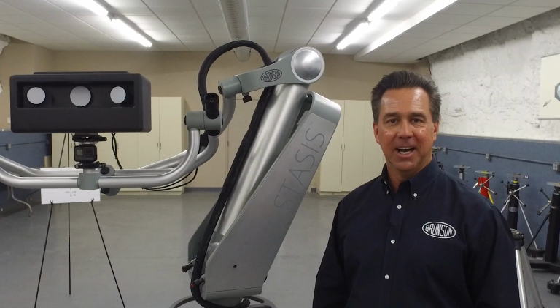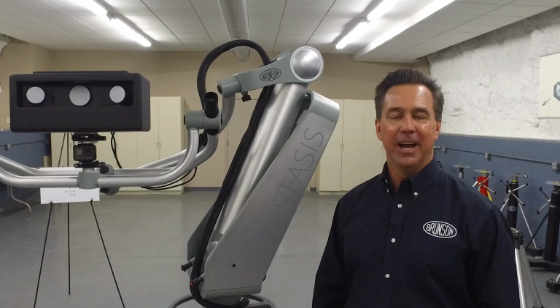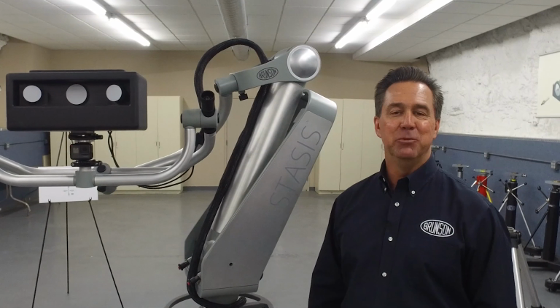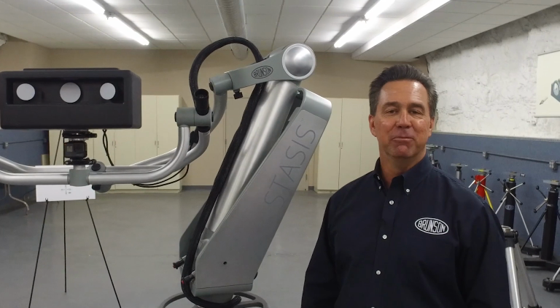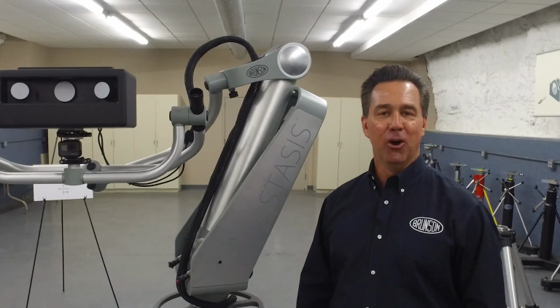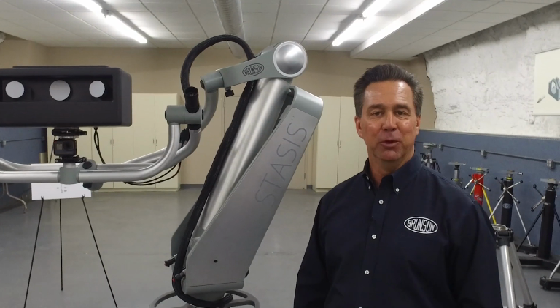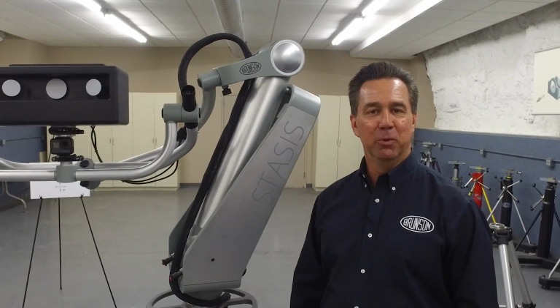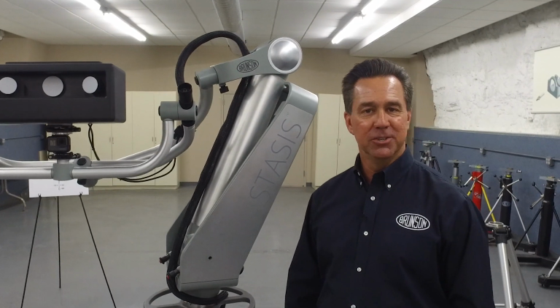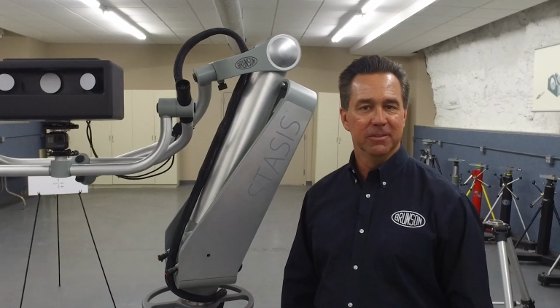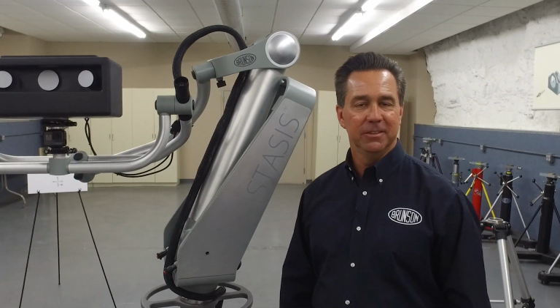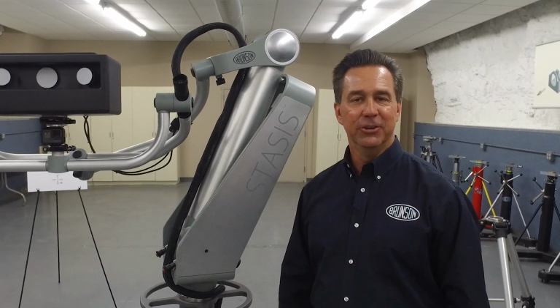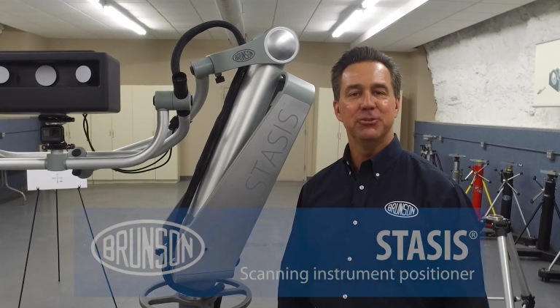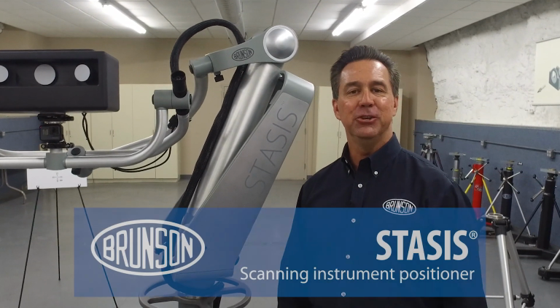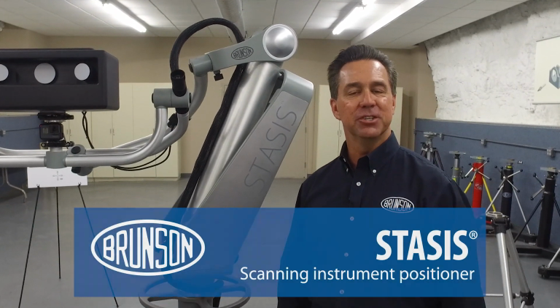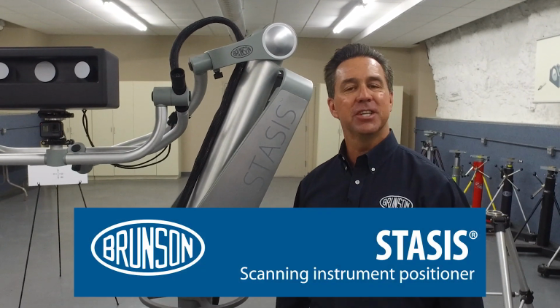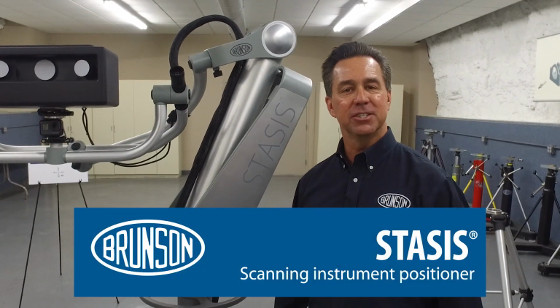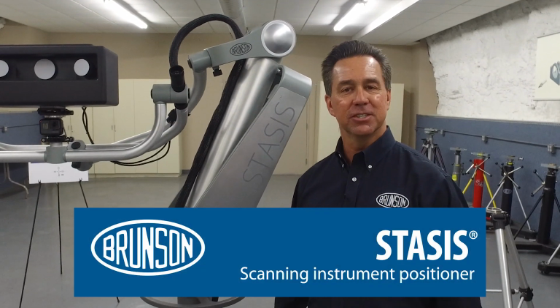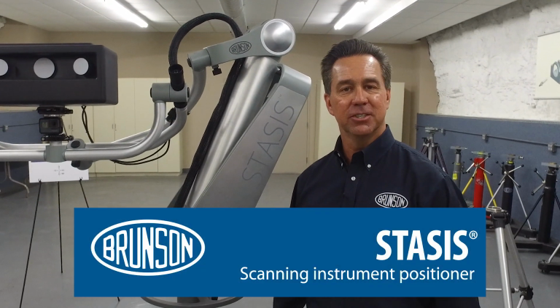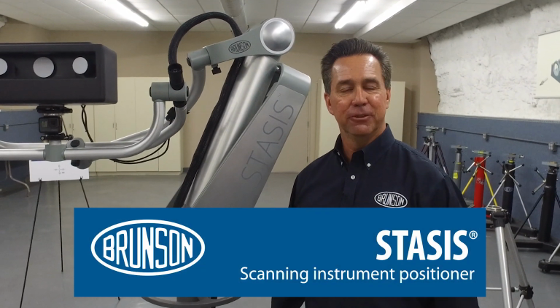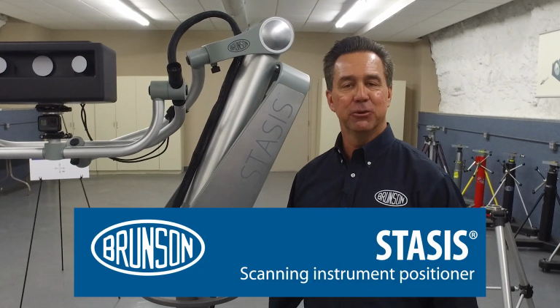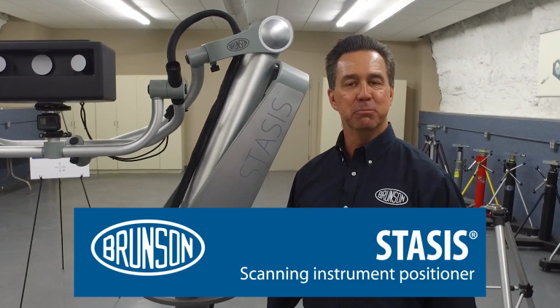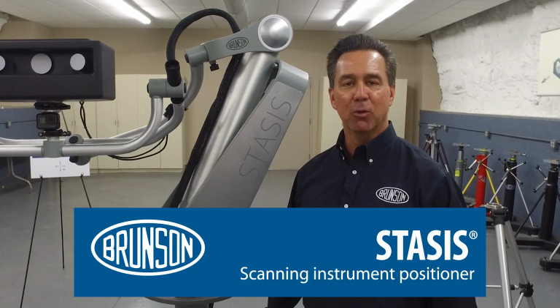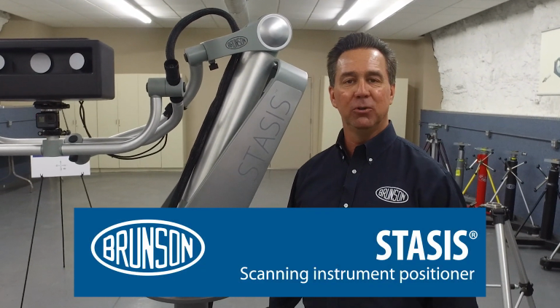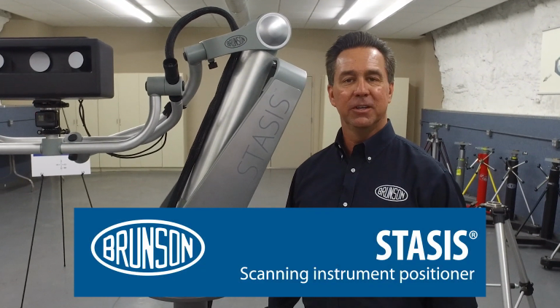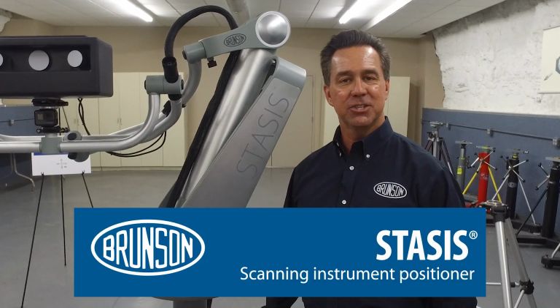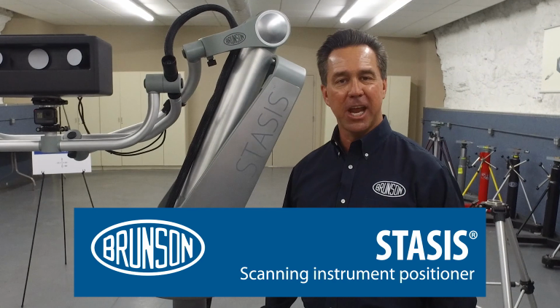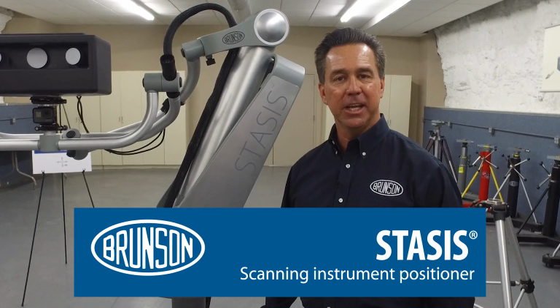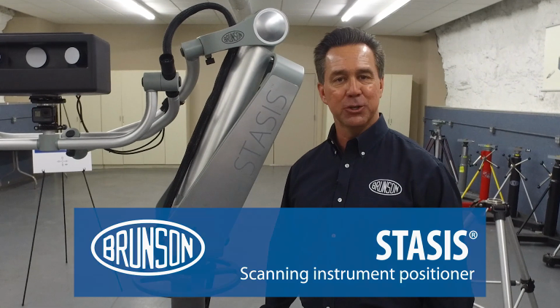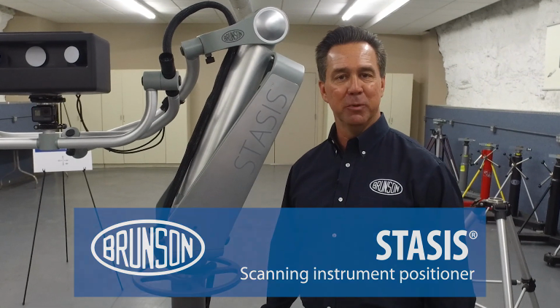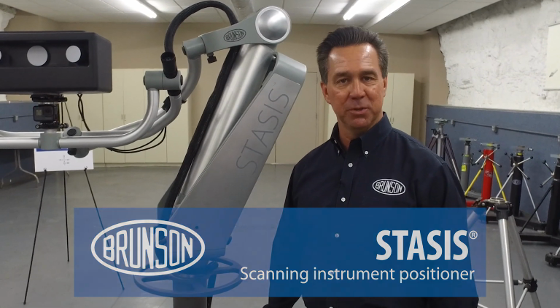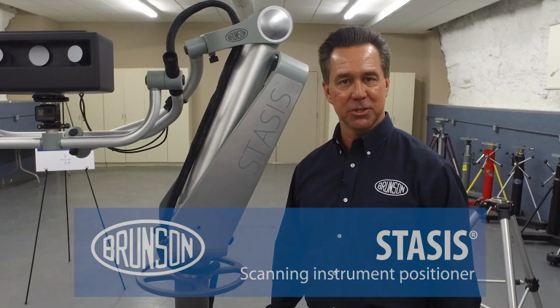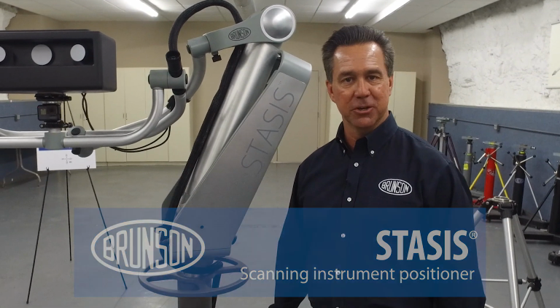Hi, I'm Jim Vaughn with Brunson, introducing you to Stasis, the first mobile scanning instrument positioner.